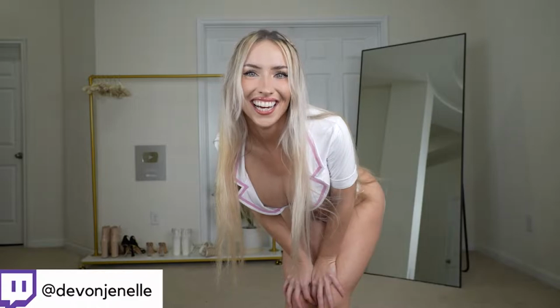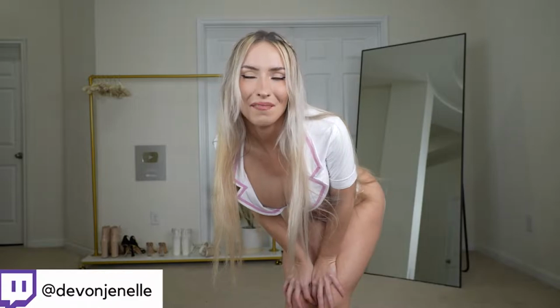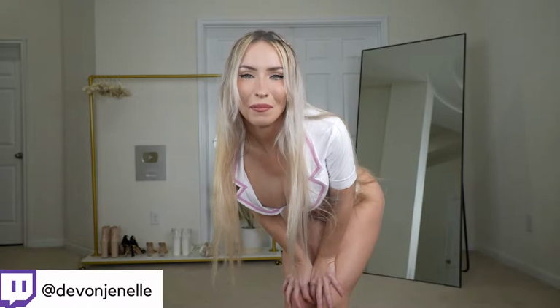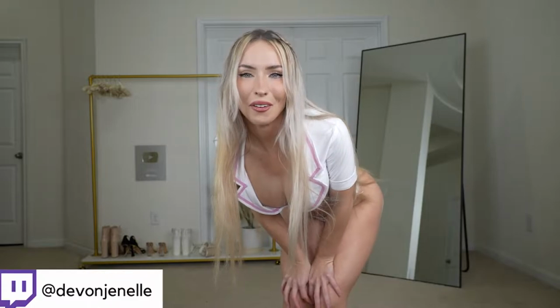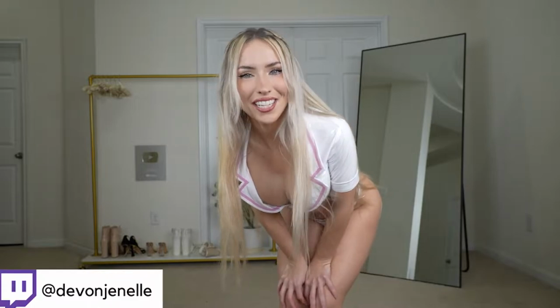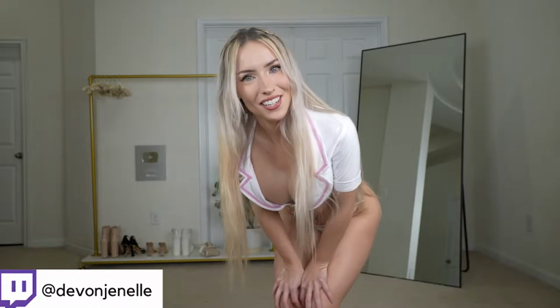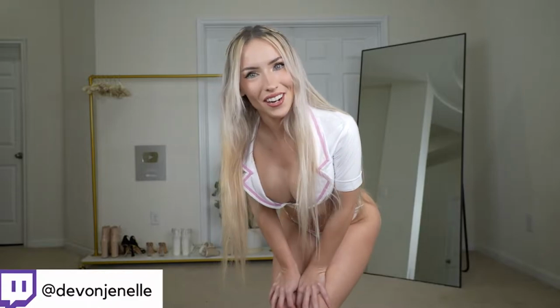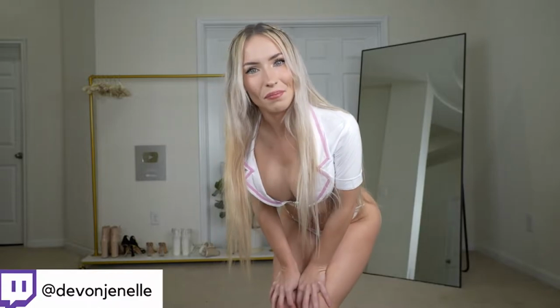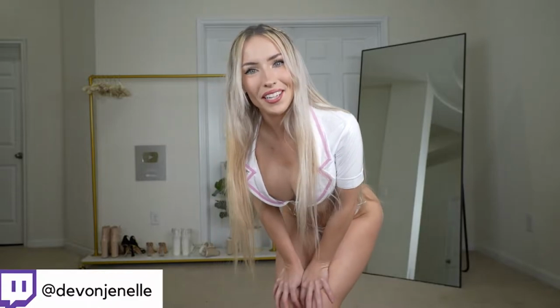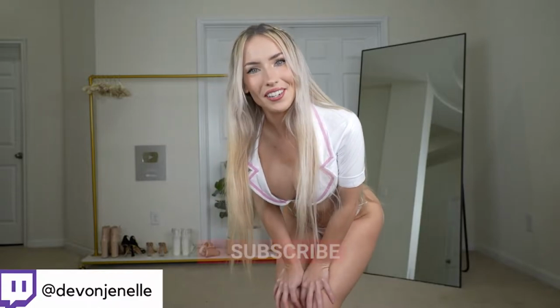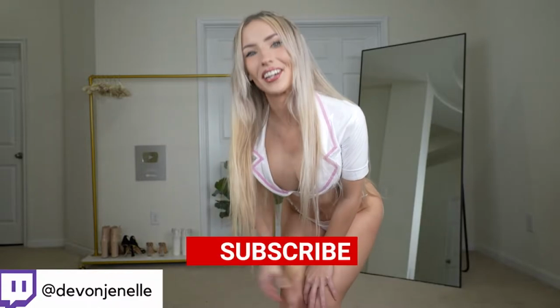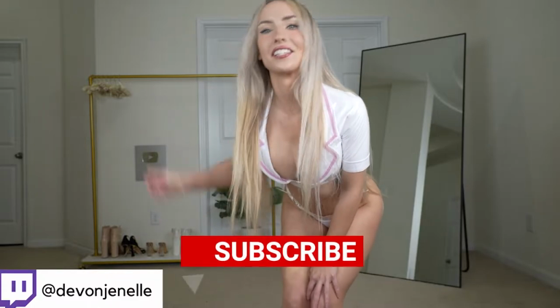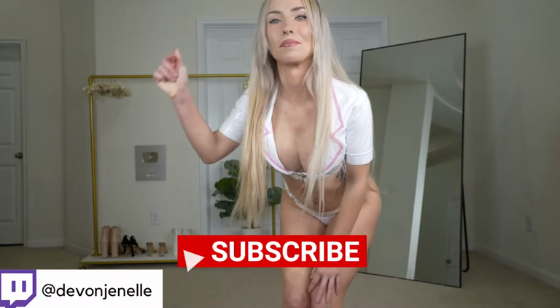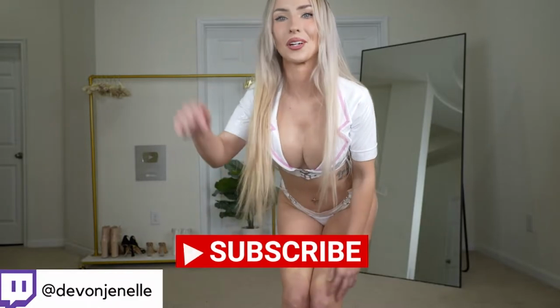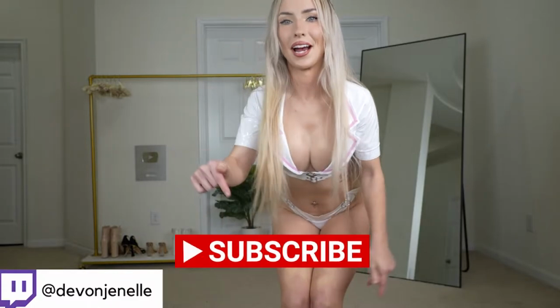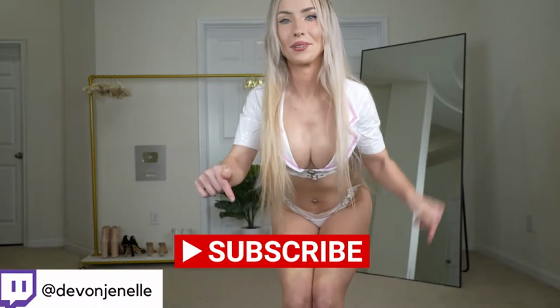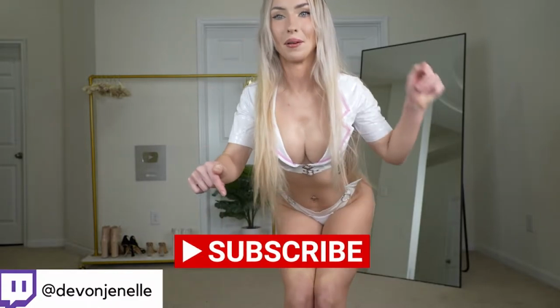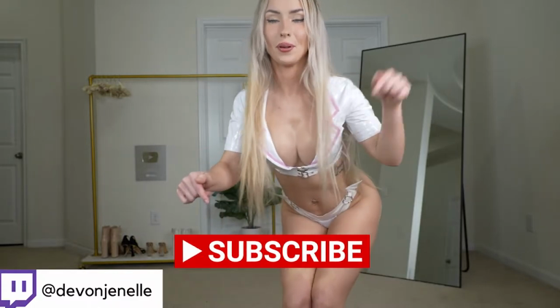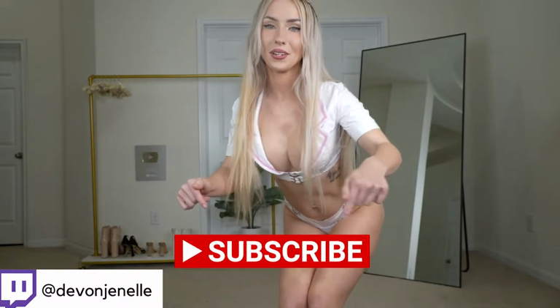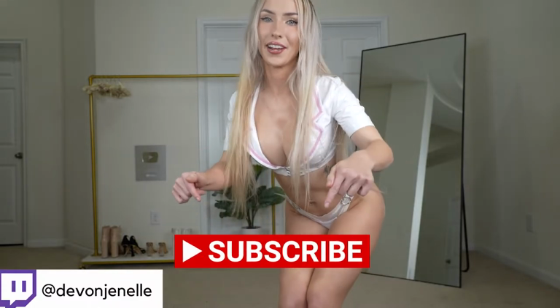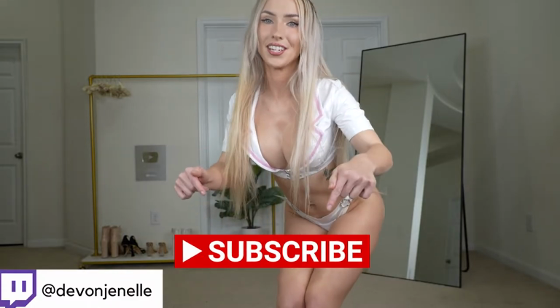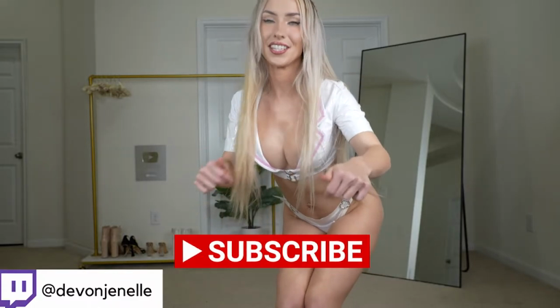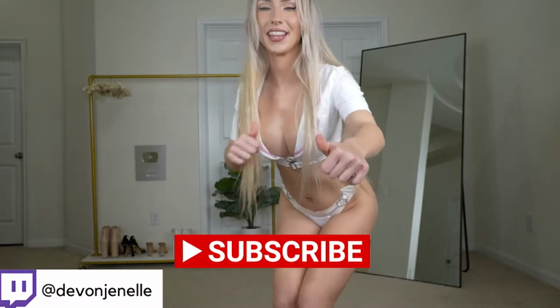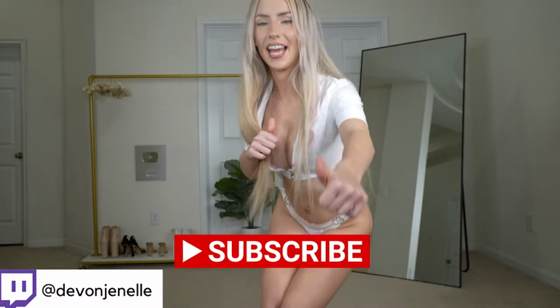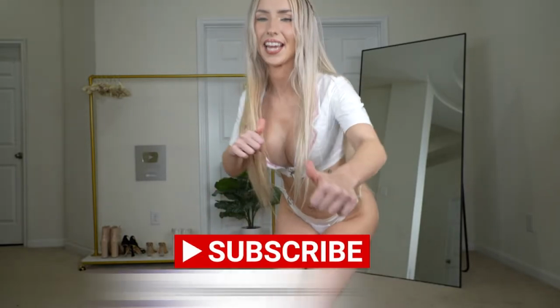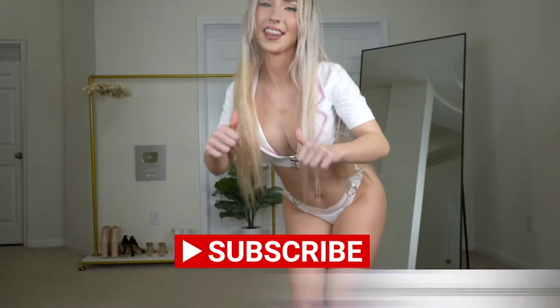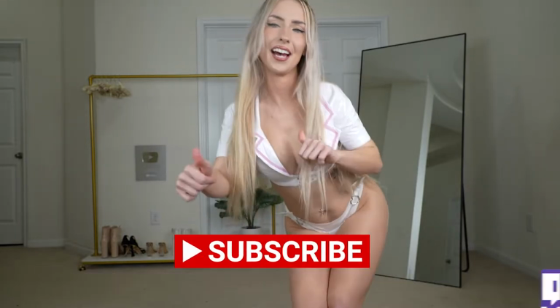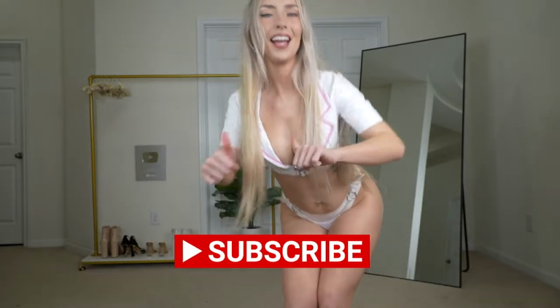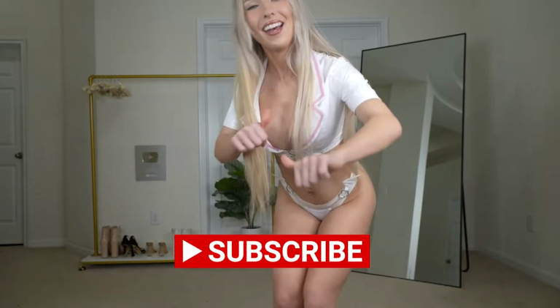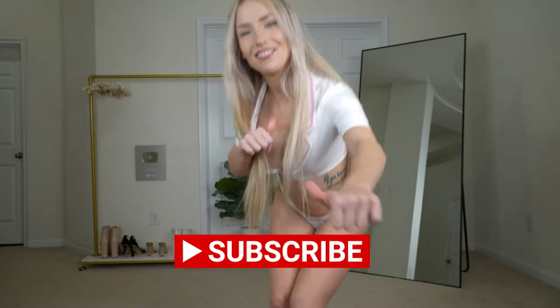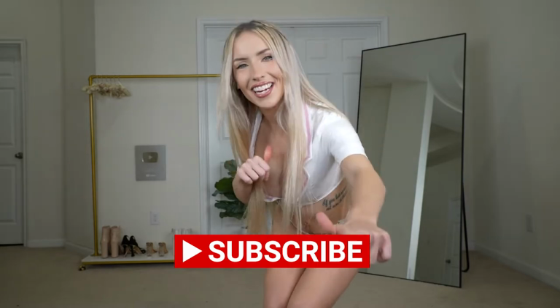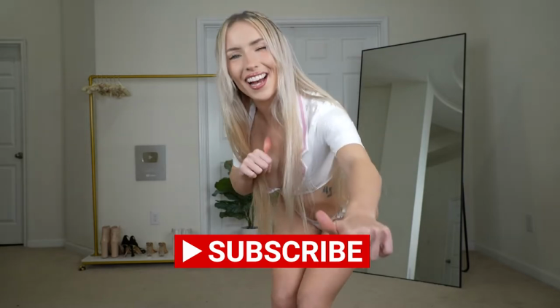But before we get started, please don't forget to subscribe, turn on post notifications and like the video.